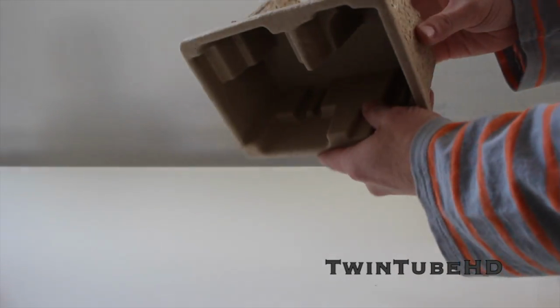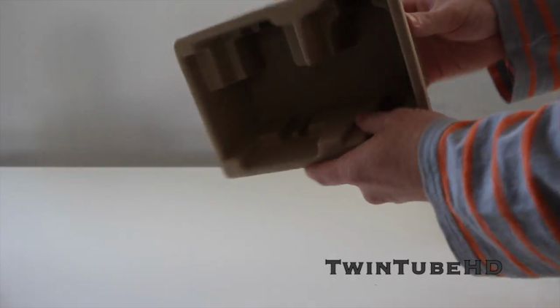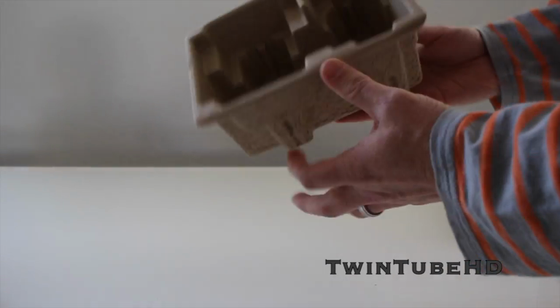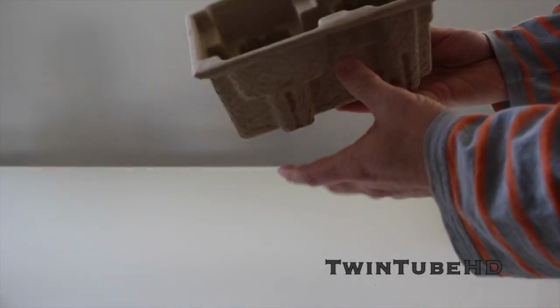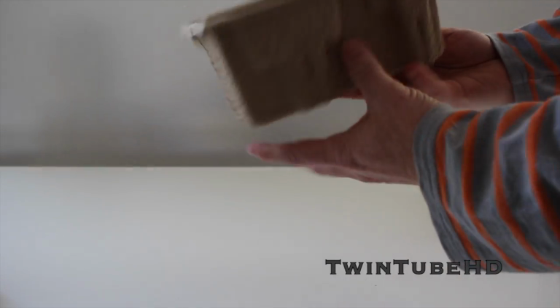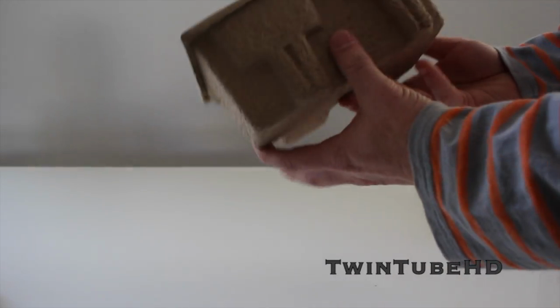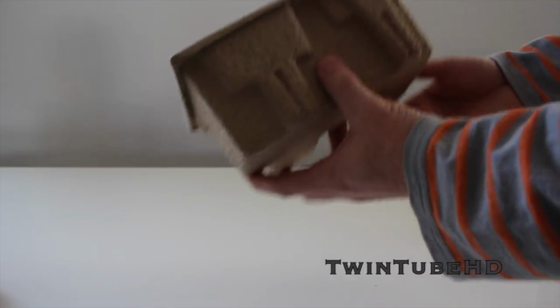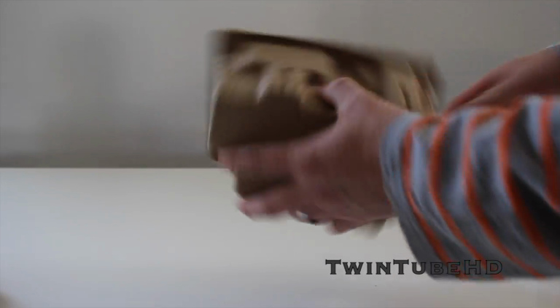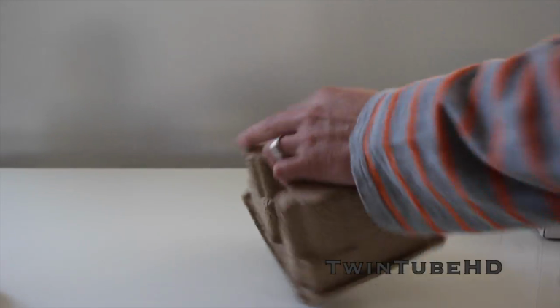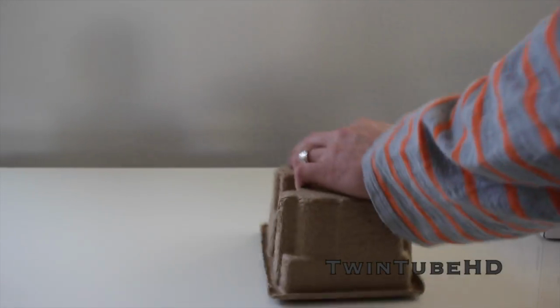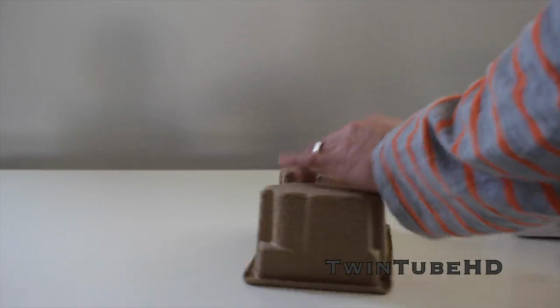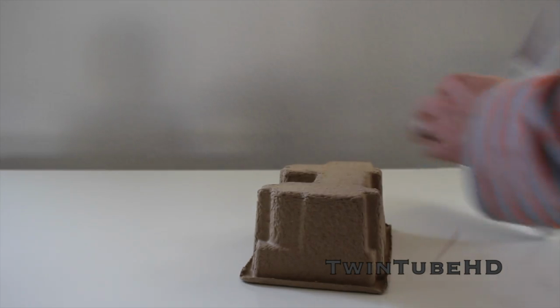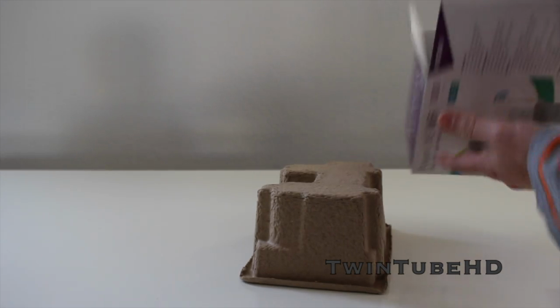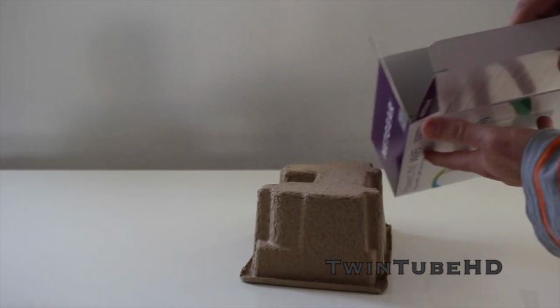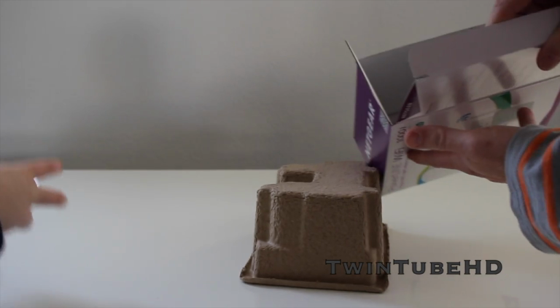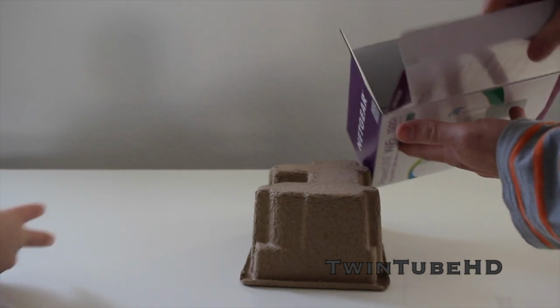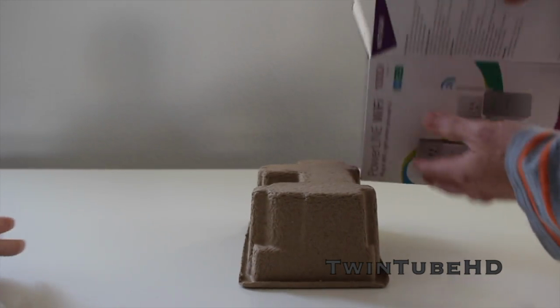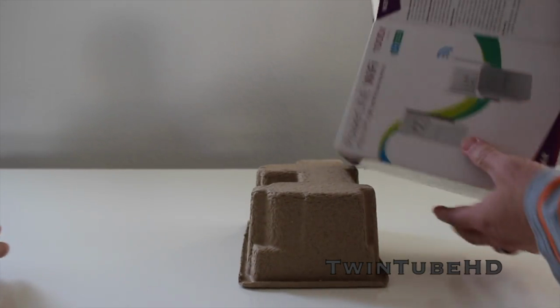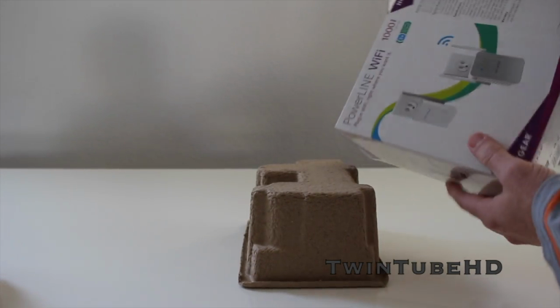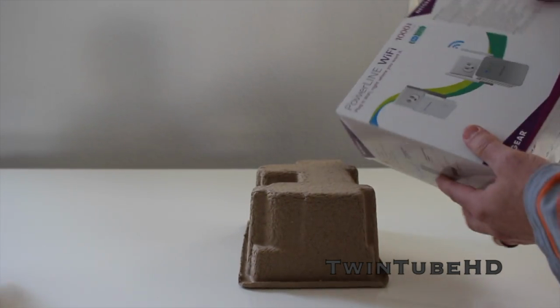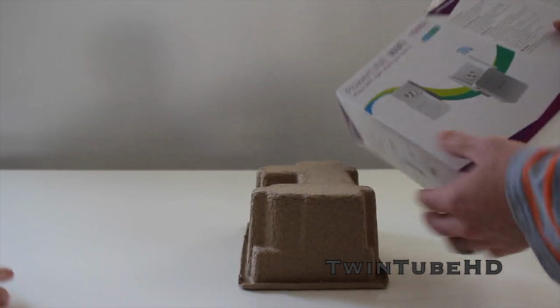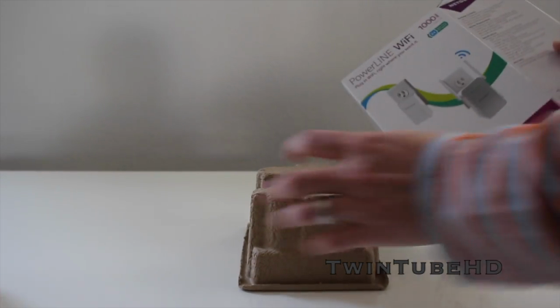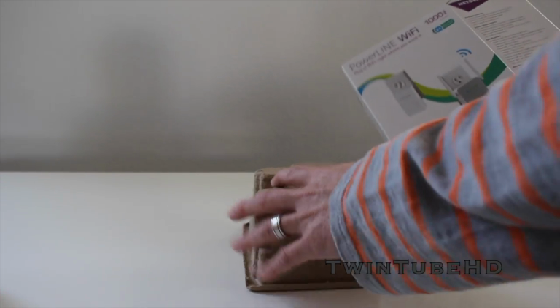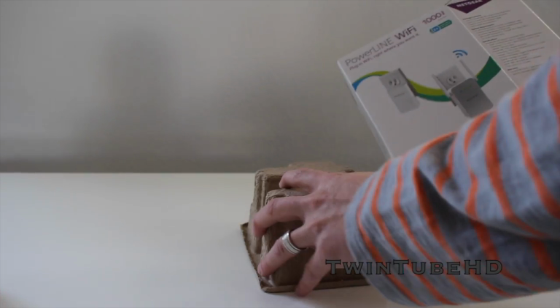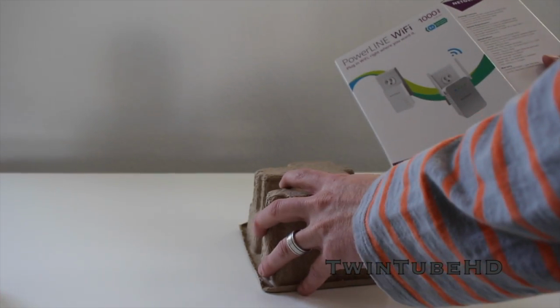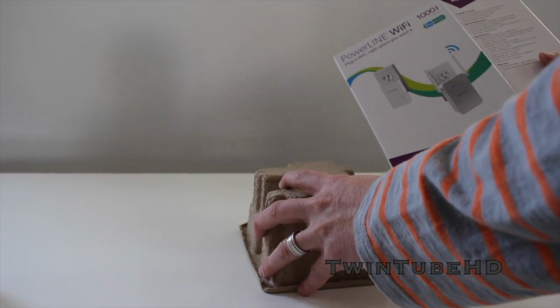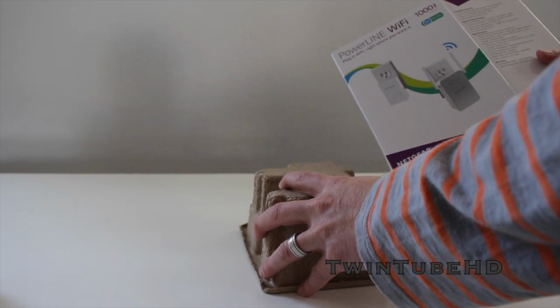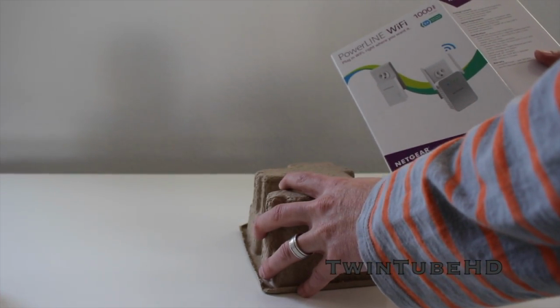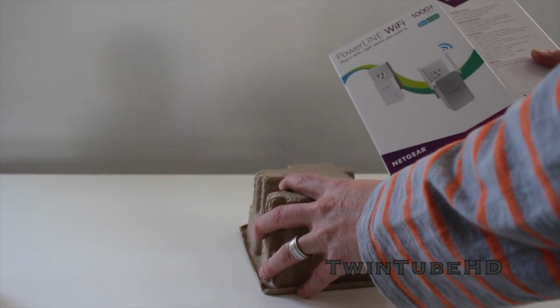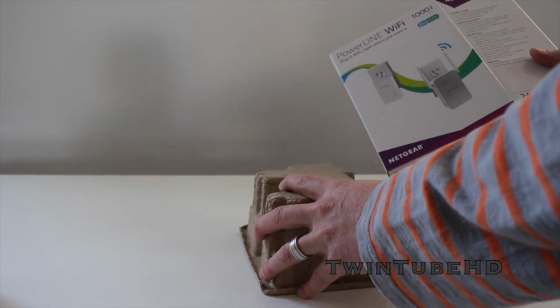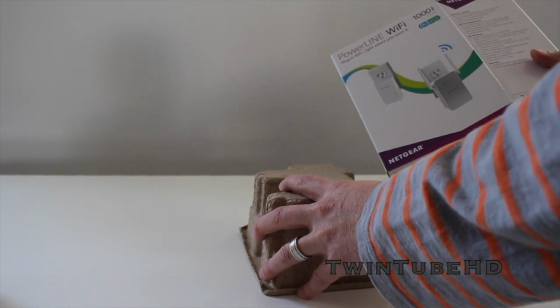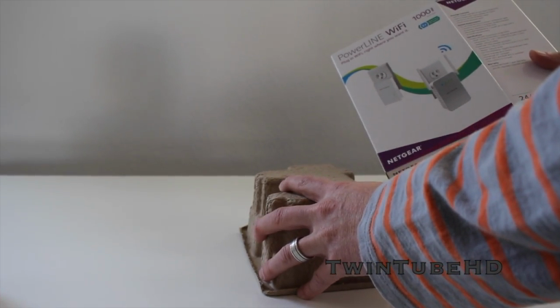Pretty simple box. Make sure nothing else is in there — nope, that's it. So let's go ahead and install it.